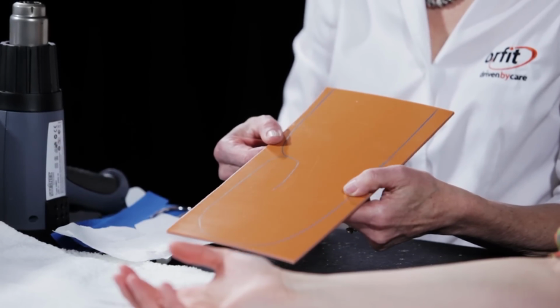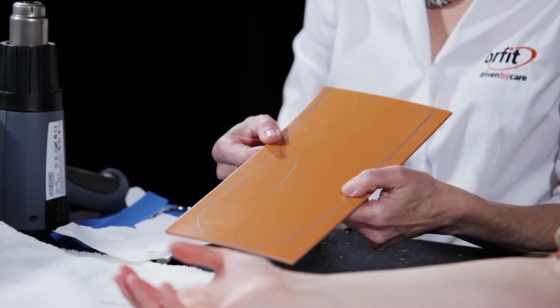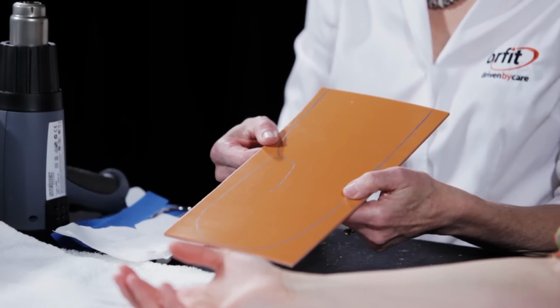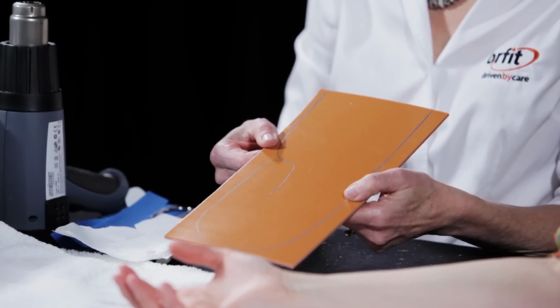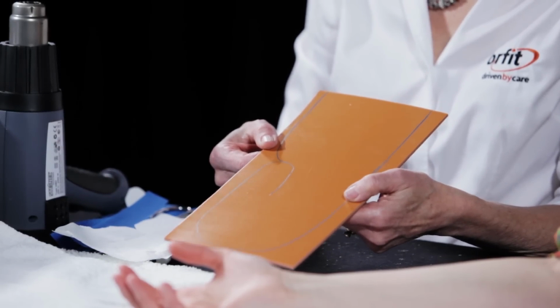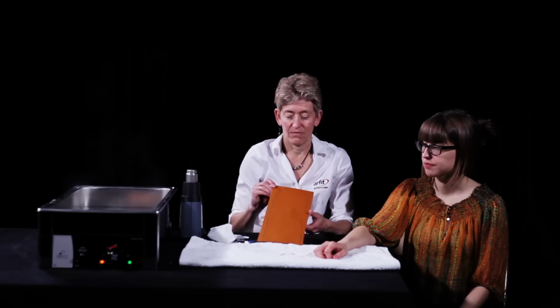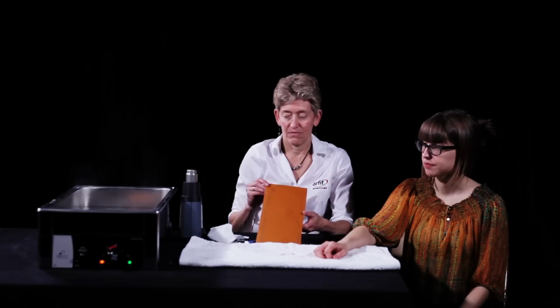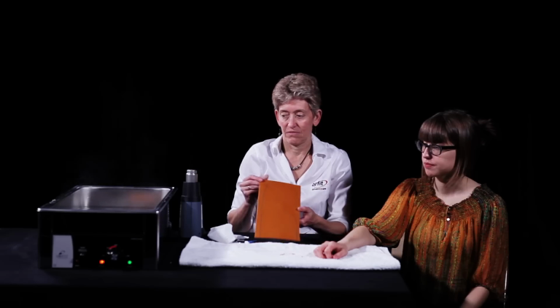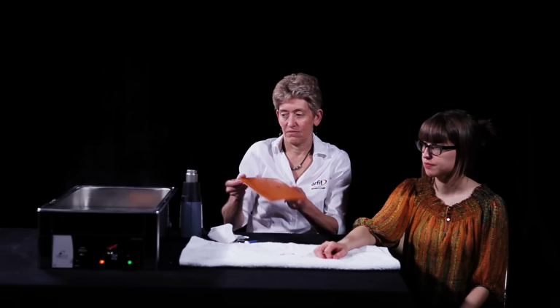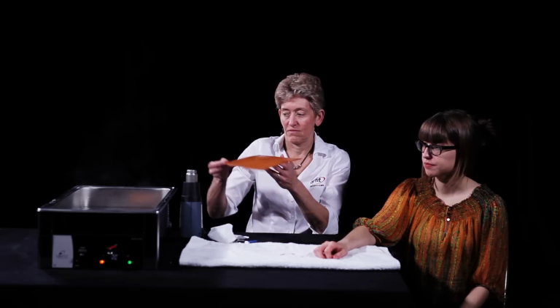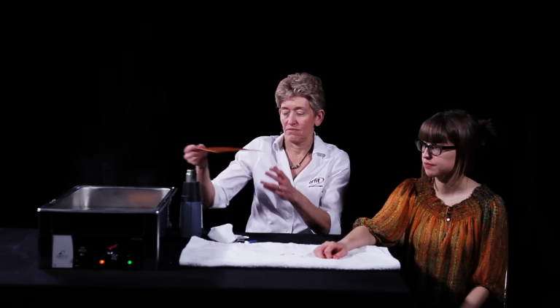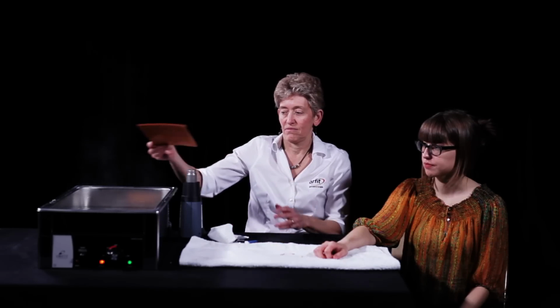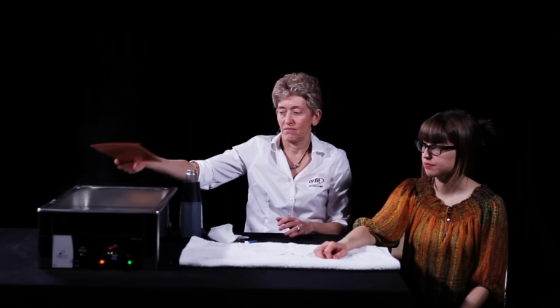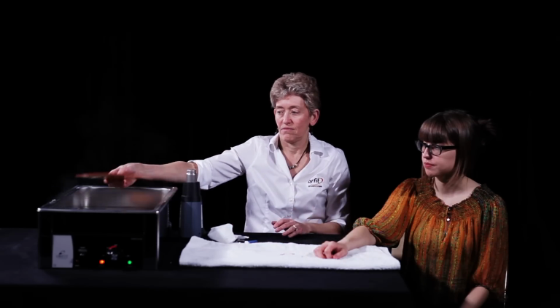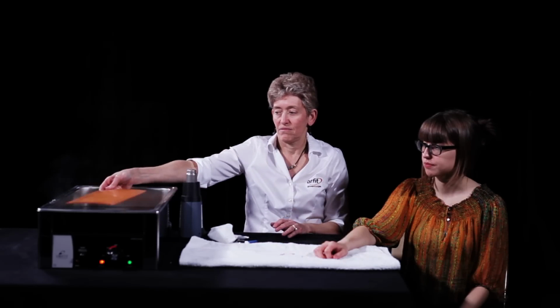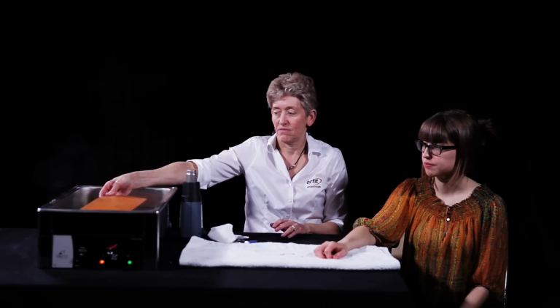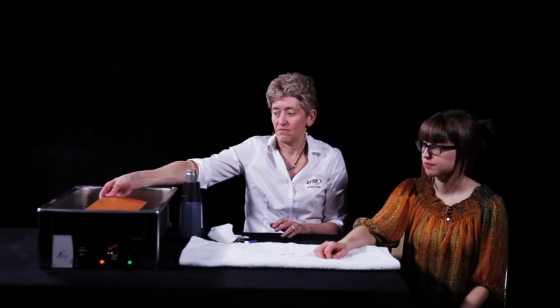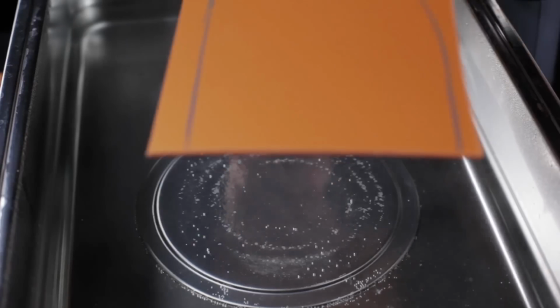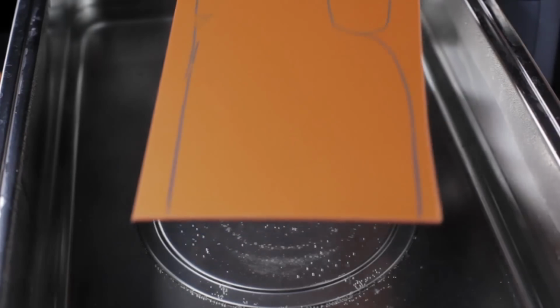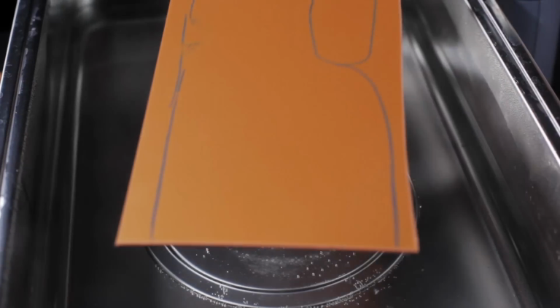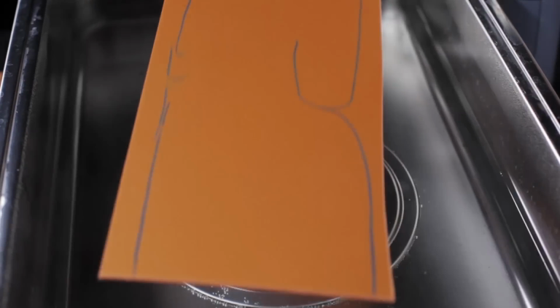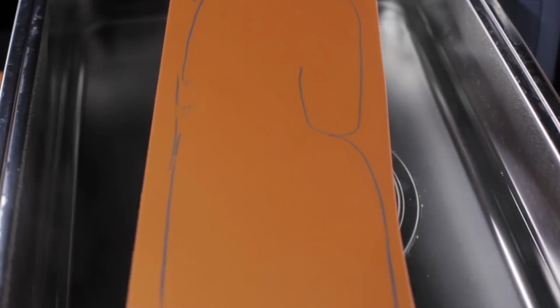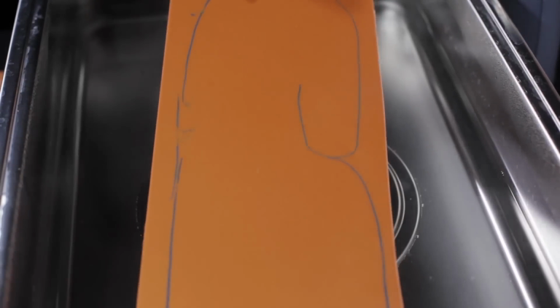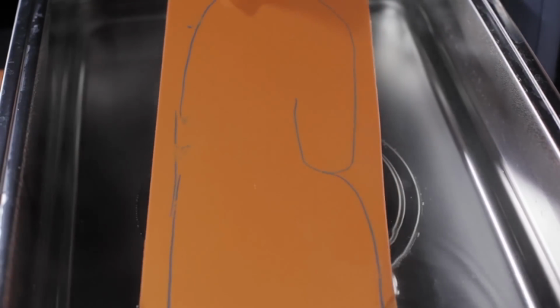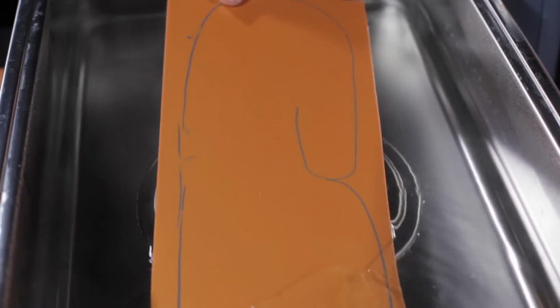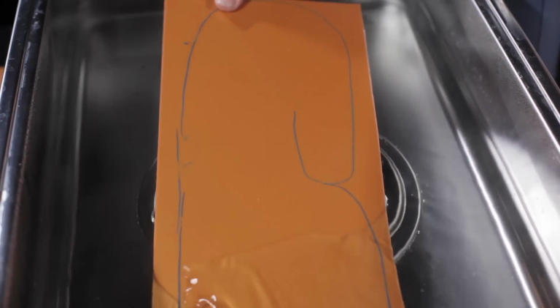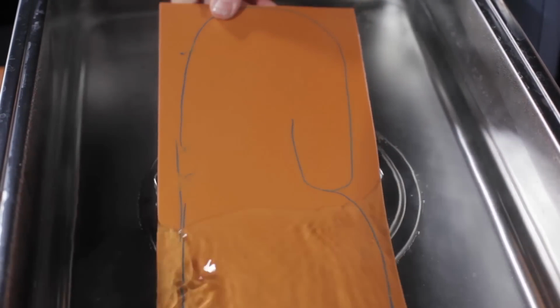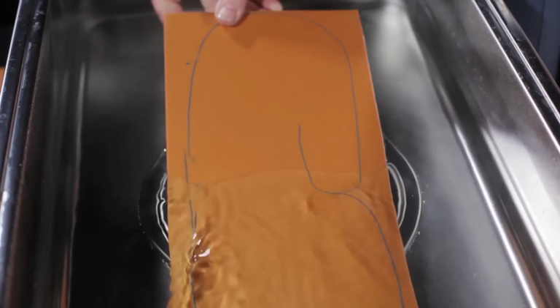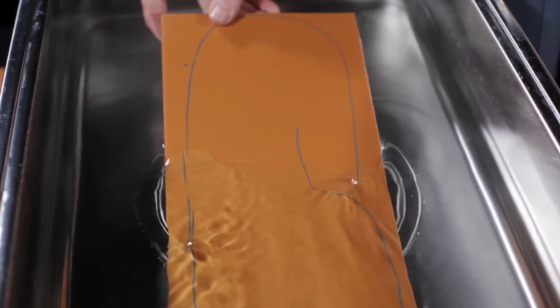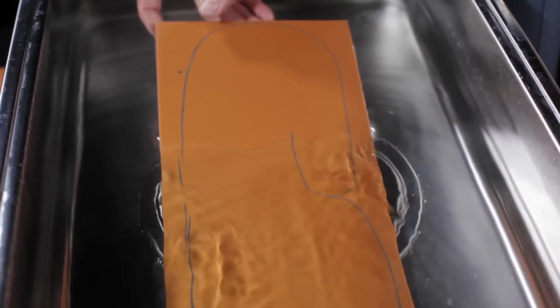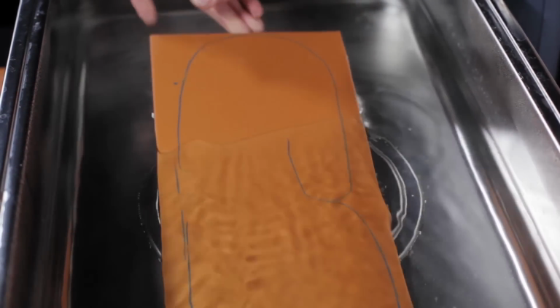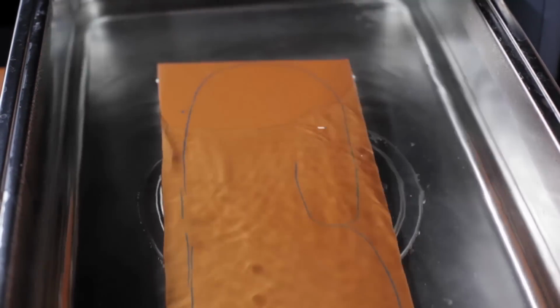Draw the patient's hand on a paper towel and make a pattern of the orthosis, which is then traced onto the thermoplastic material.